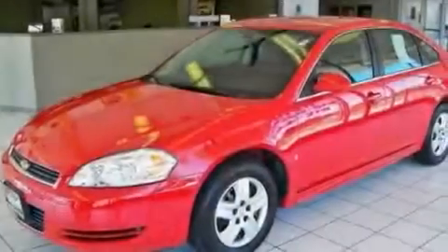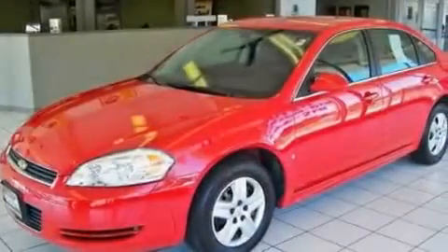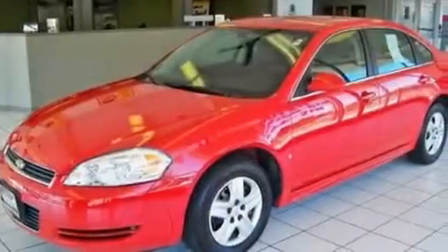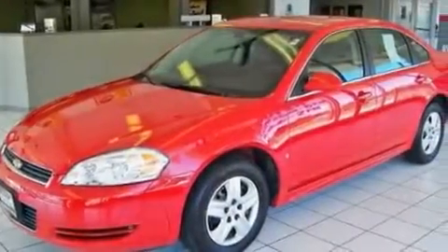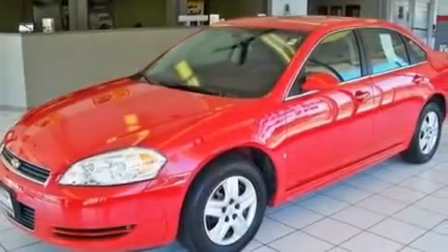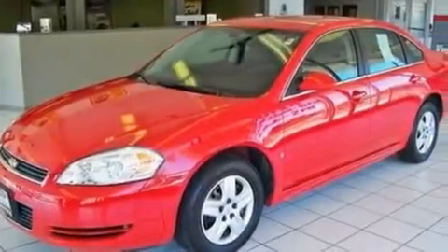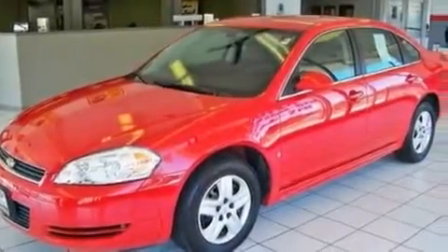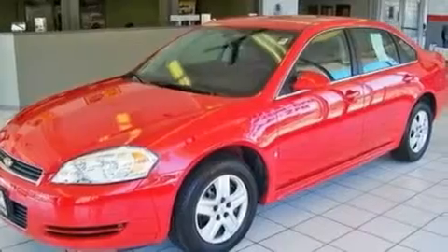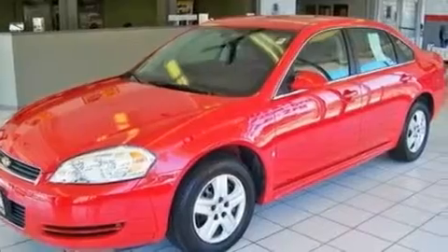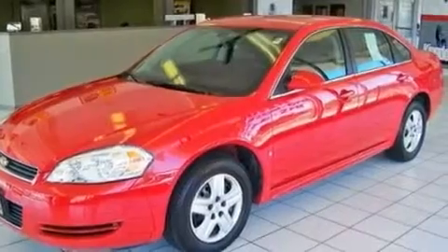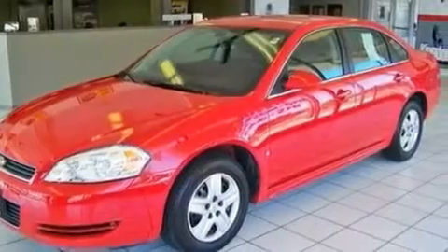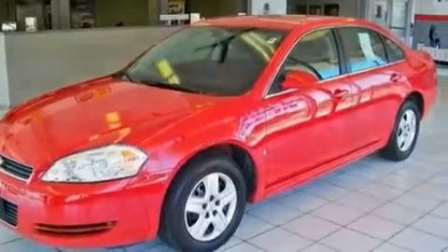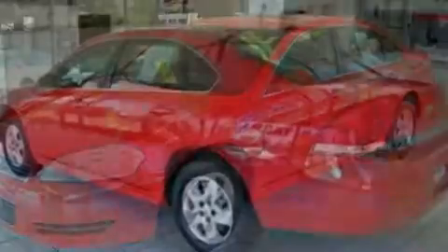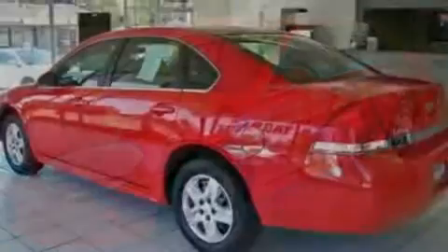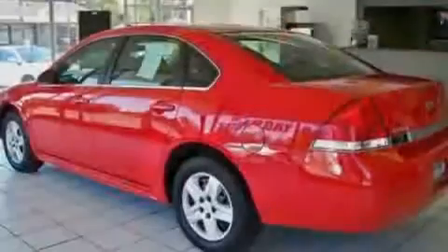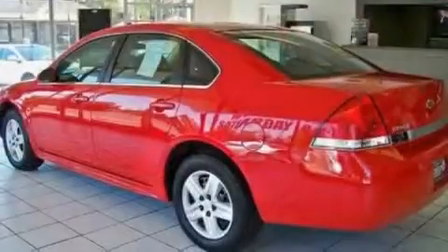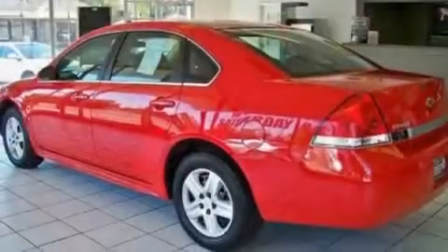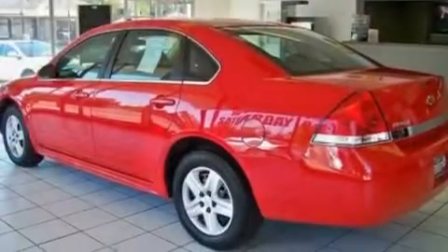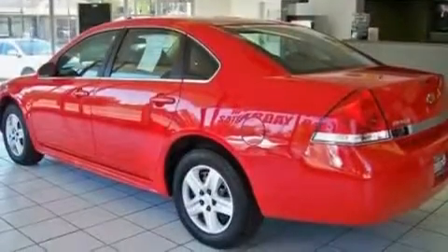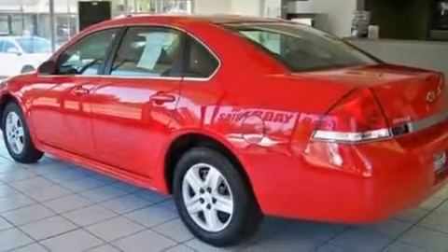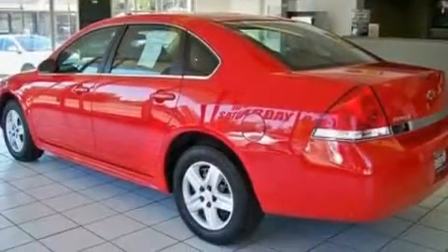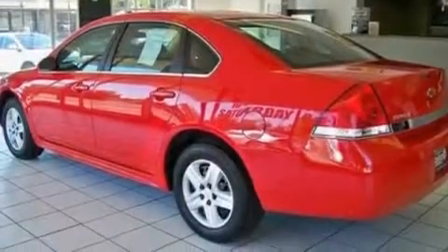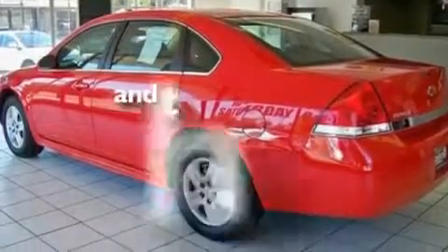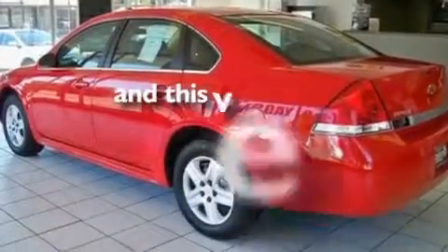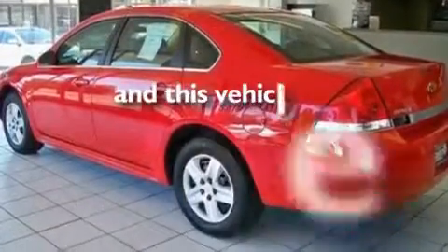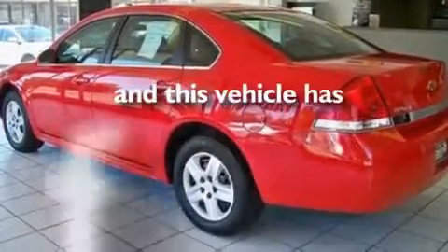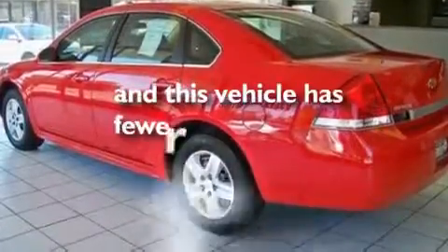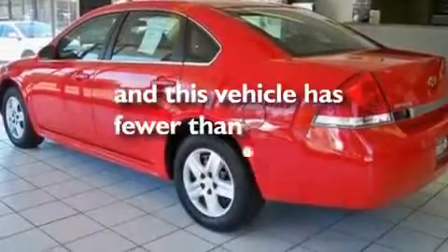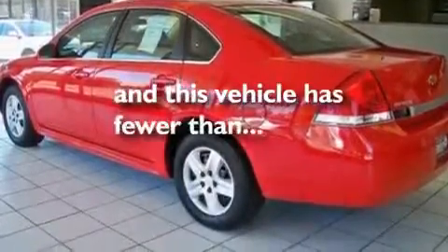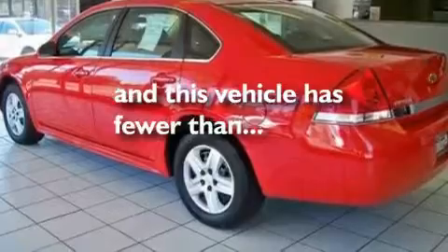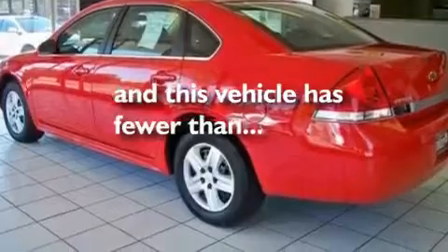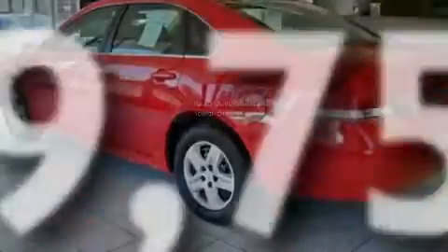Additional features include a security system, a low tire pressure indicator, a traction control system, and this vehicle has fewer than 40,000 miles on the odometer.